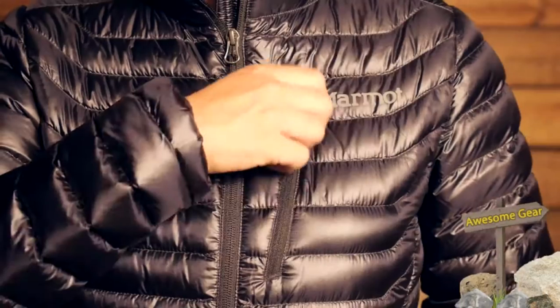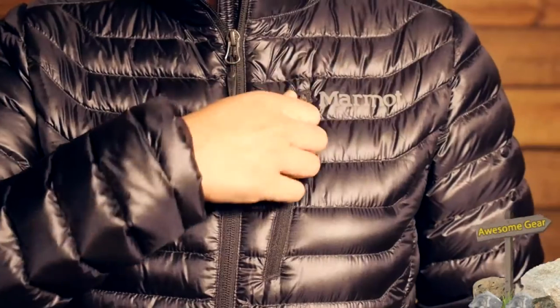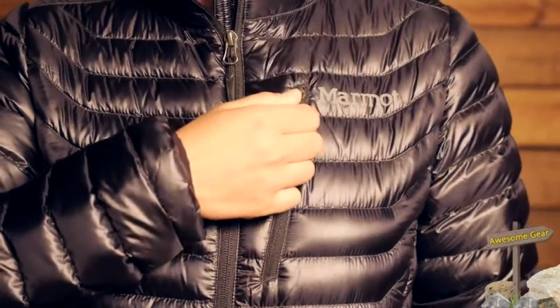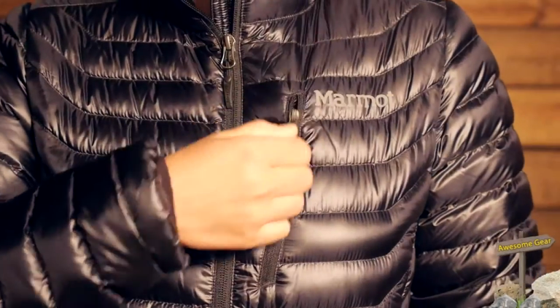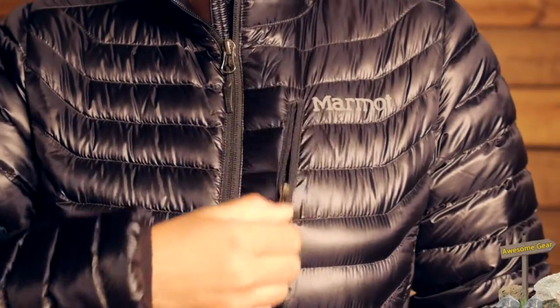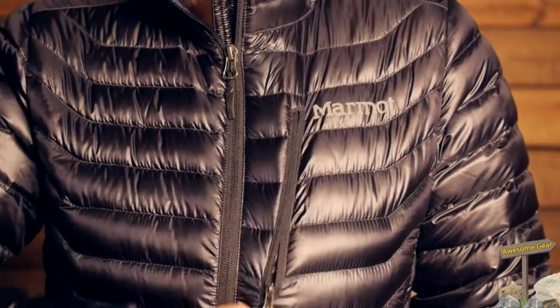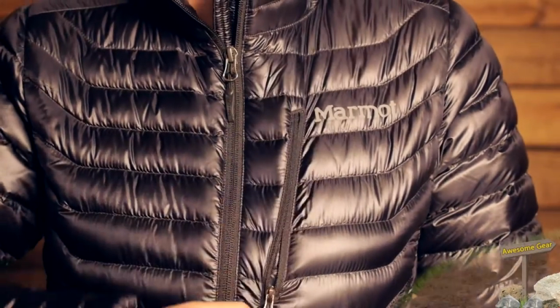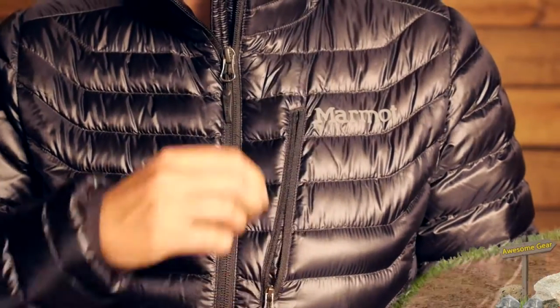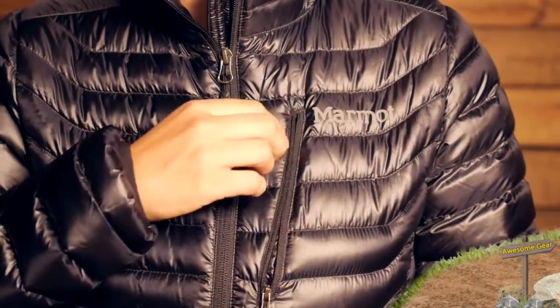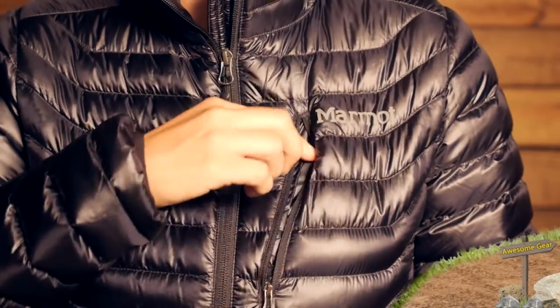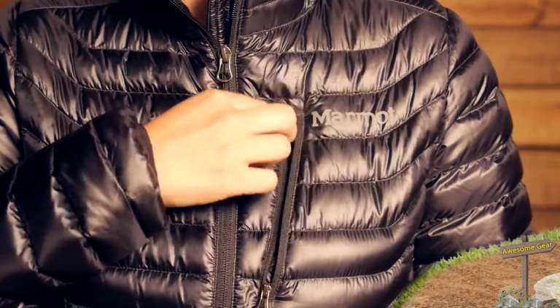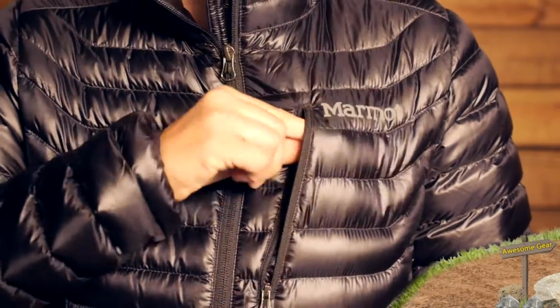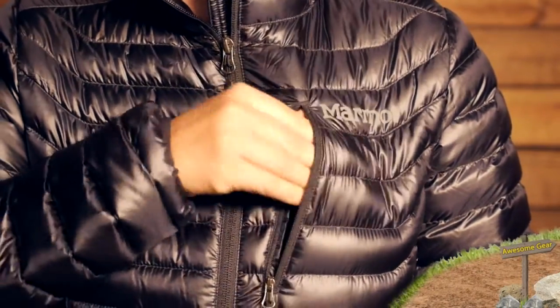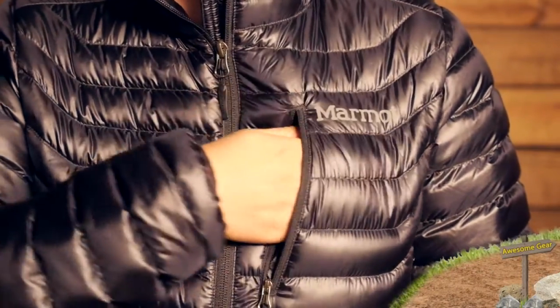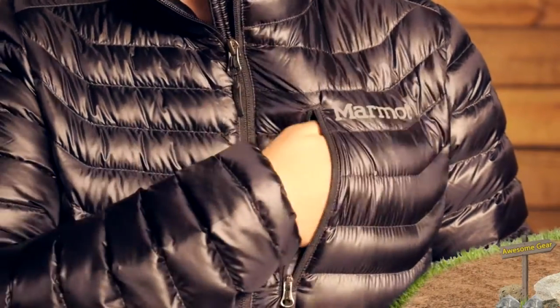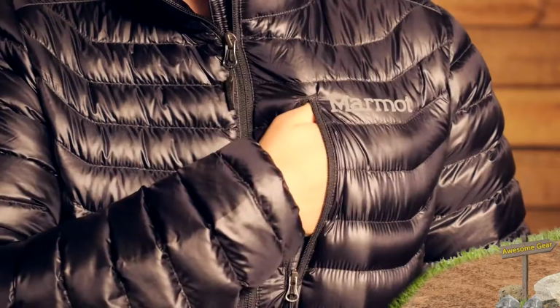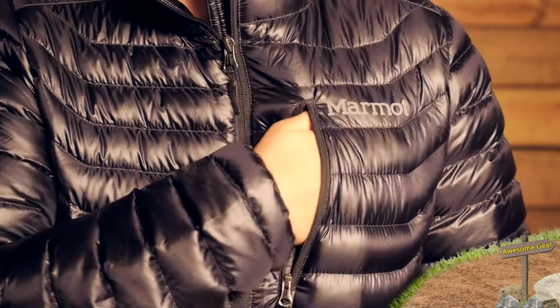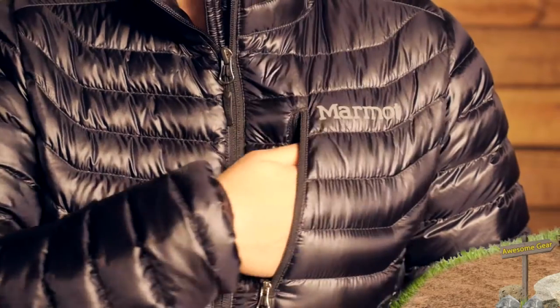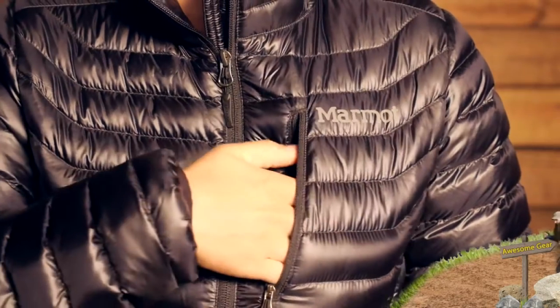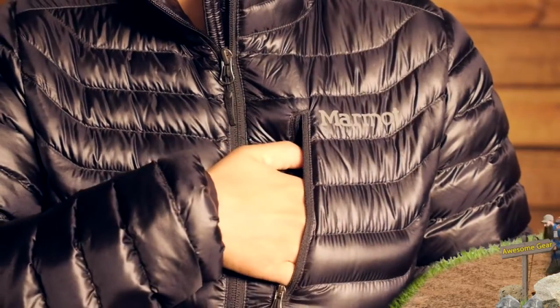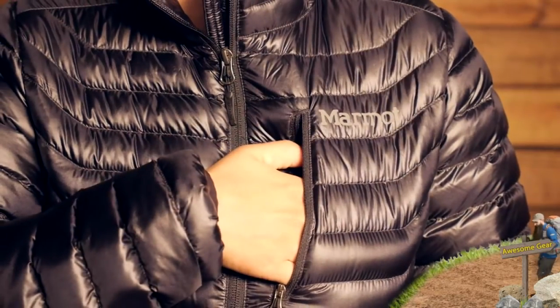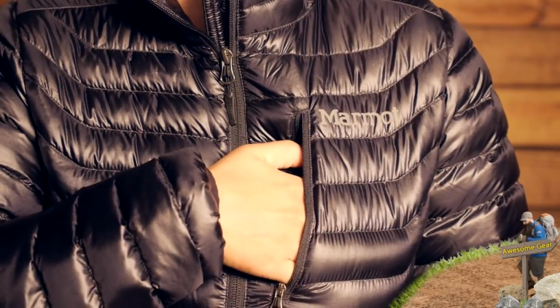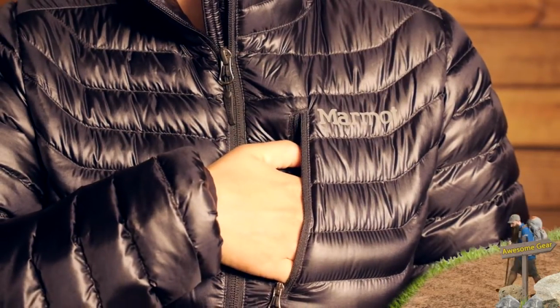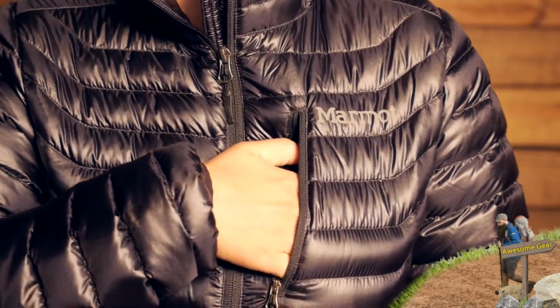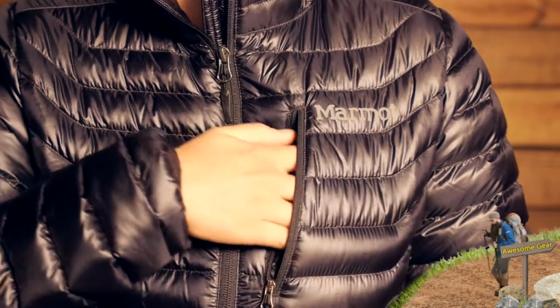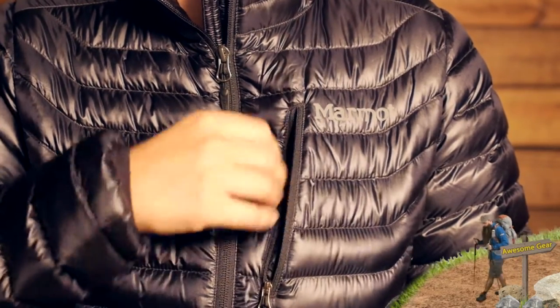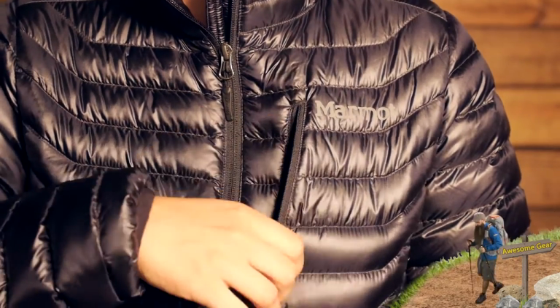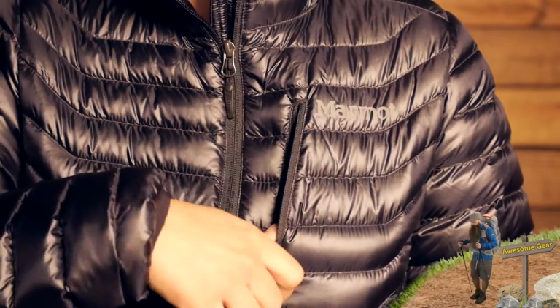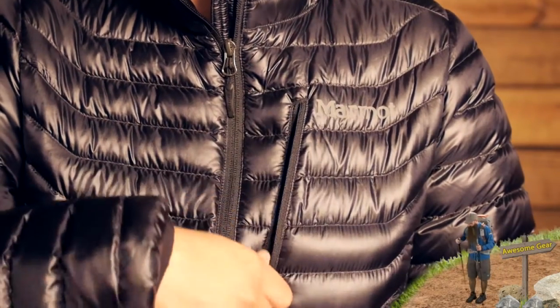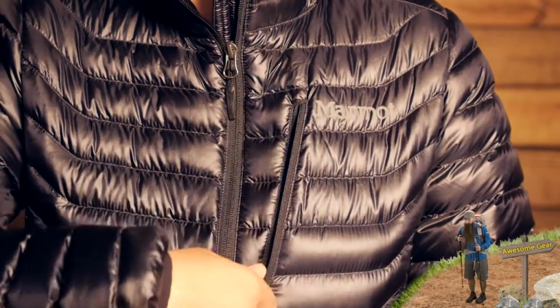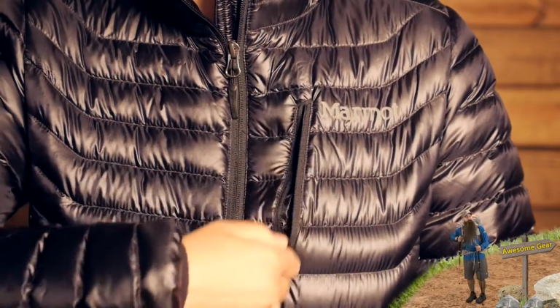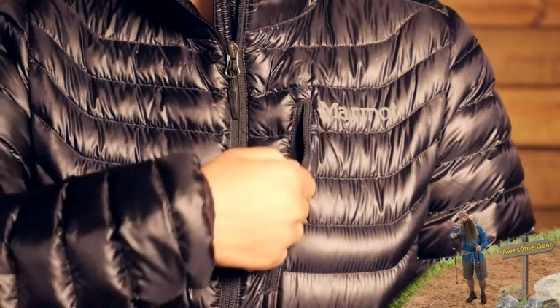There is a small chest pocket here on the top, and that is great for storing small items you want to get your hands on quickly.